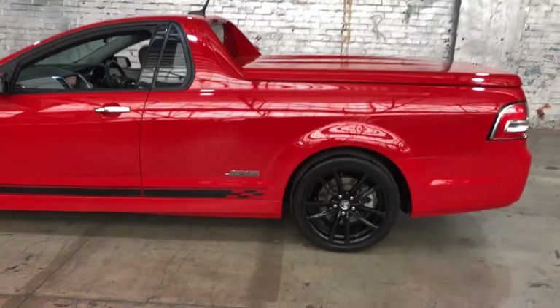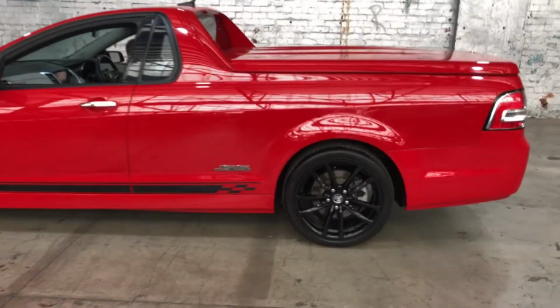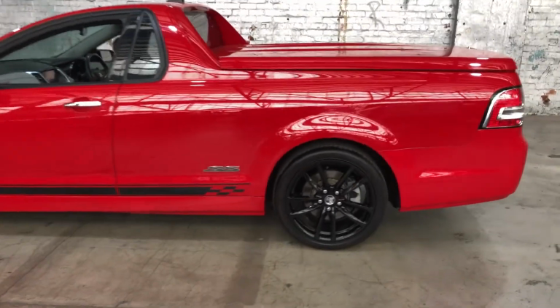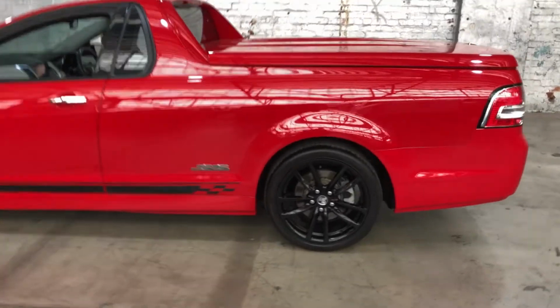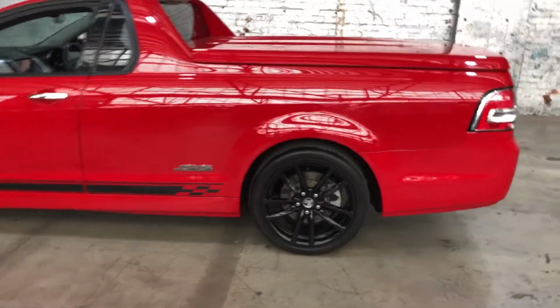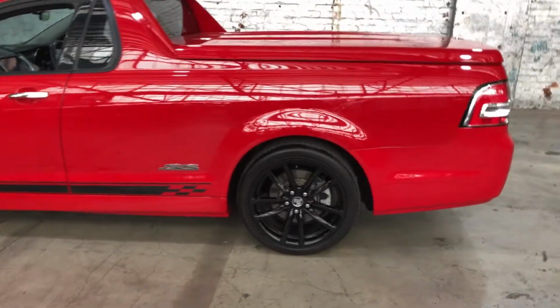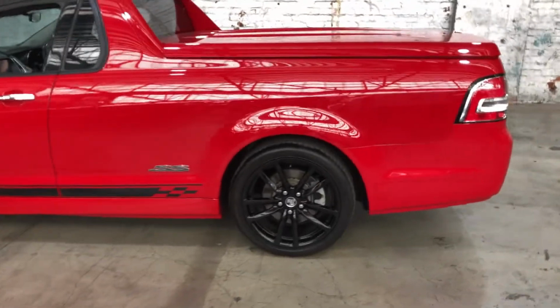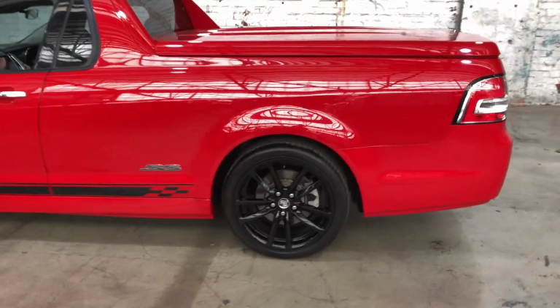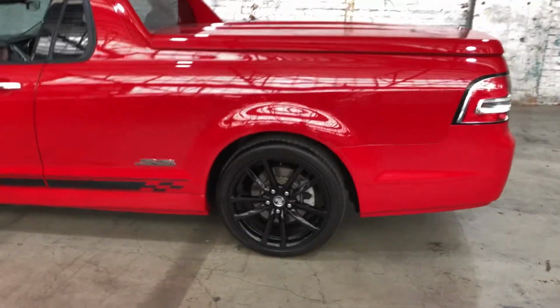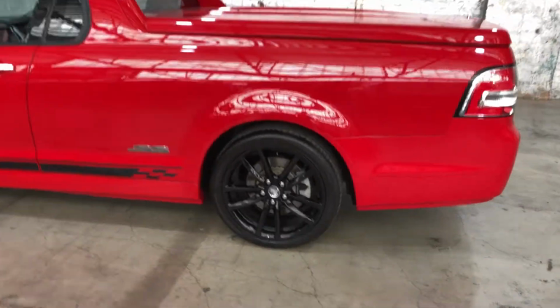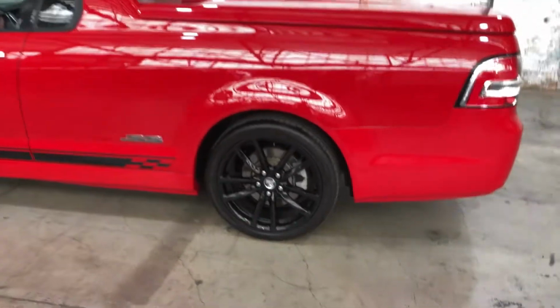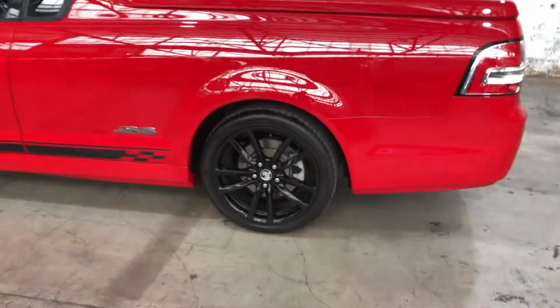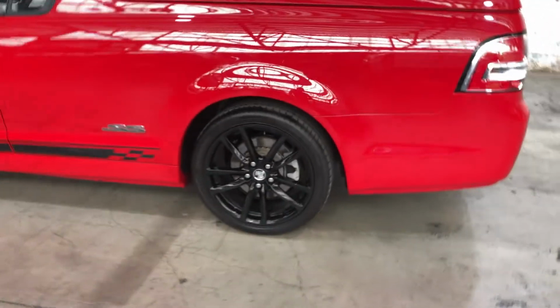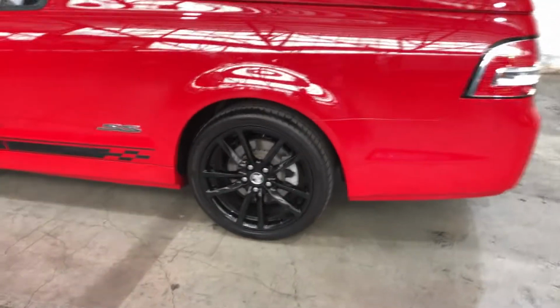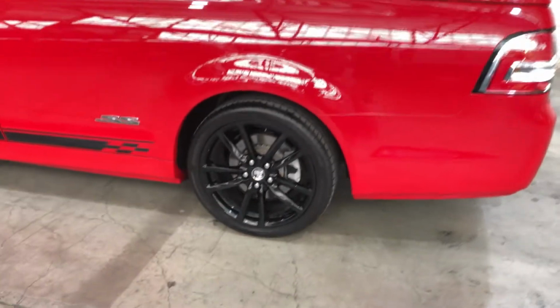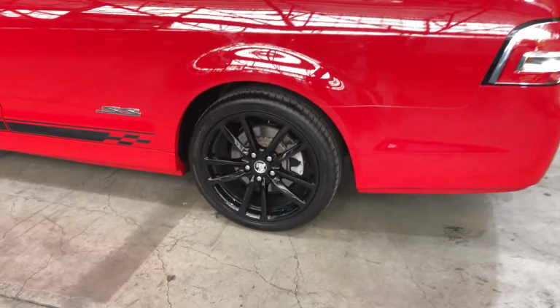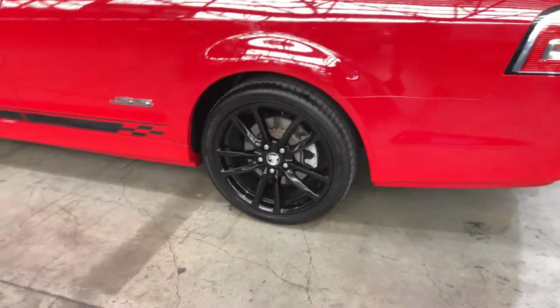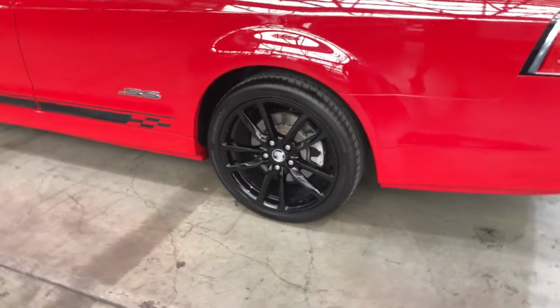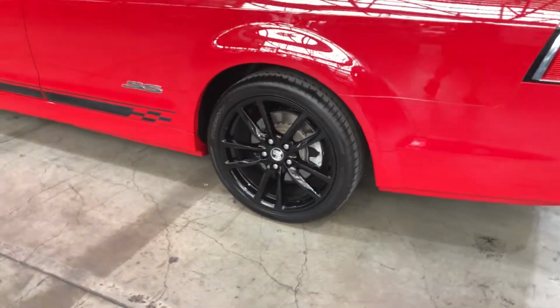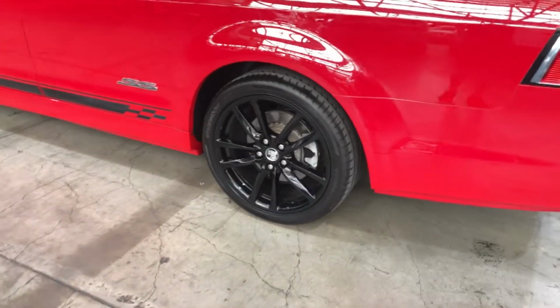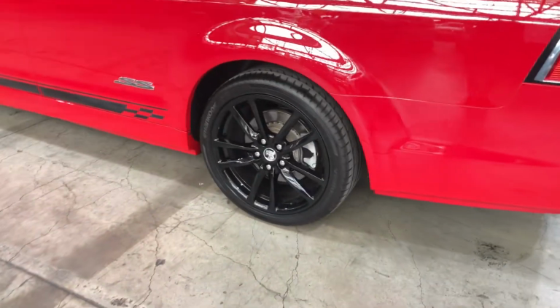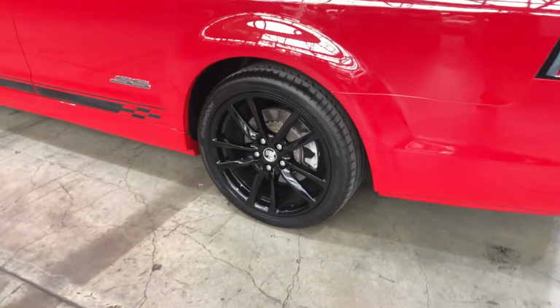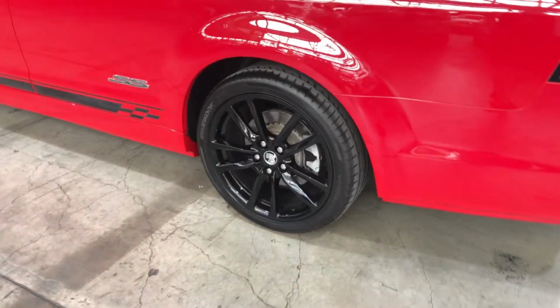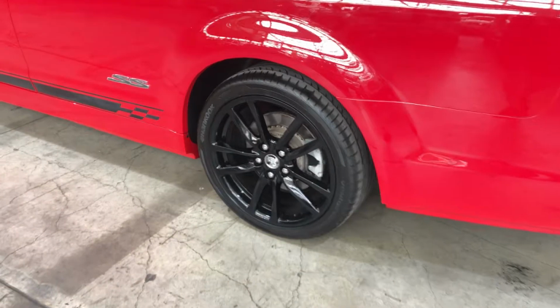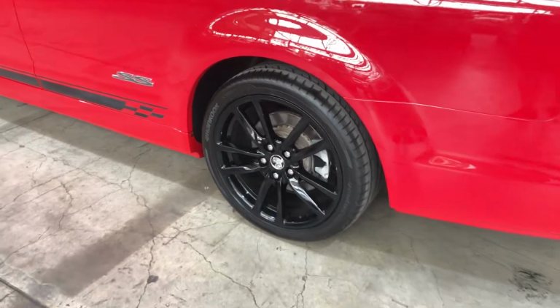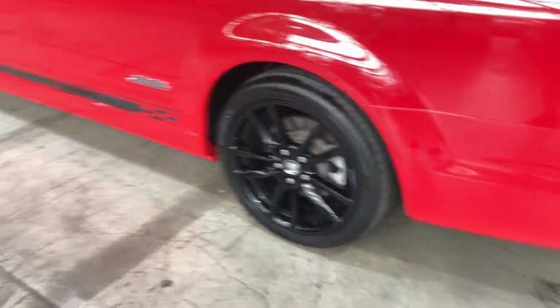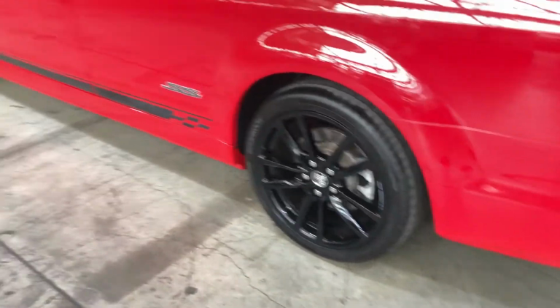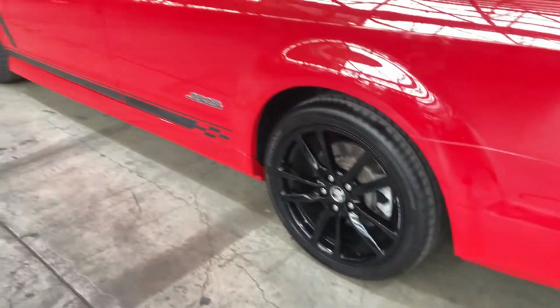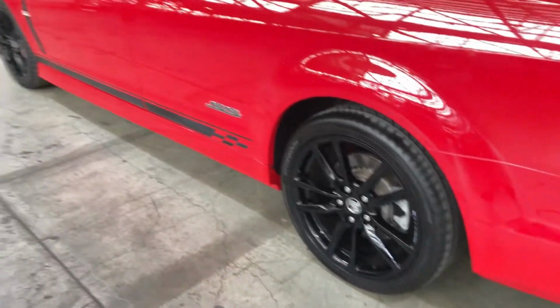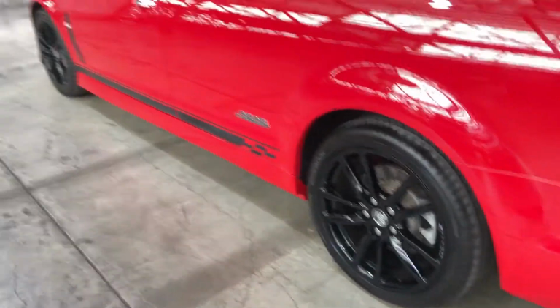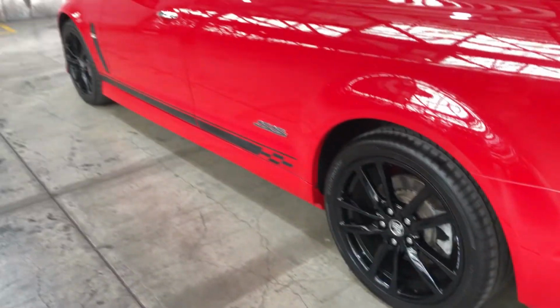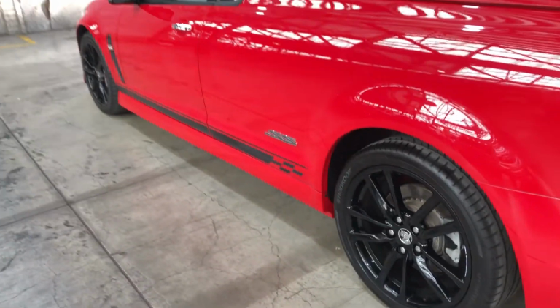As you can see, this car comes equipped with 19-inch alloy wheels, with plenty of tread on all four tyres.